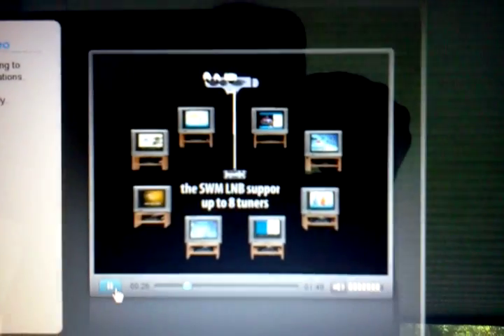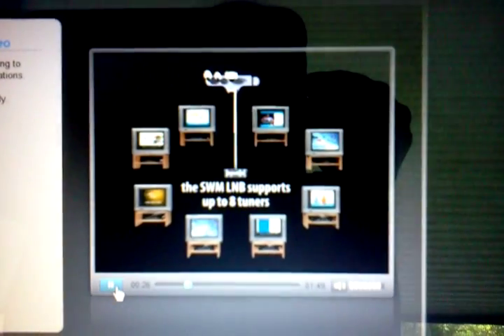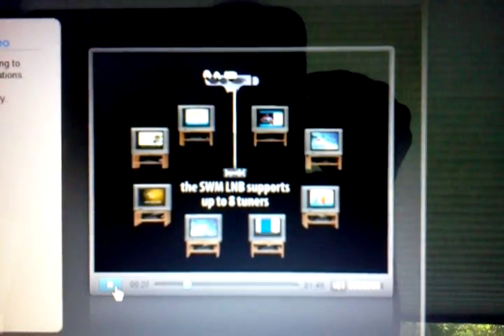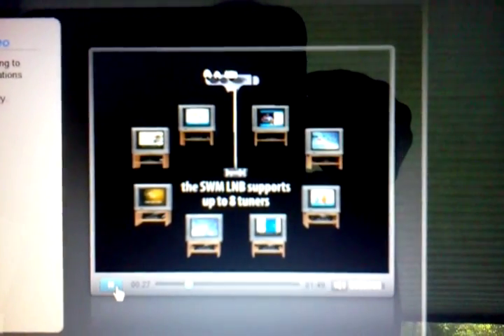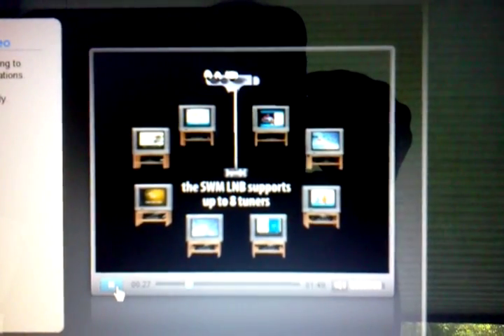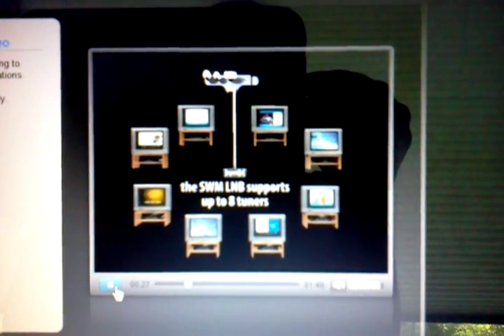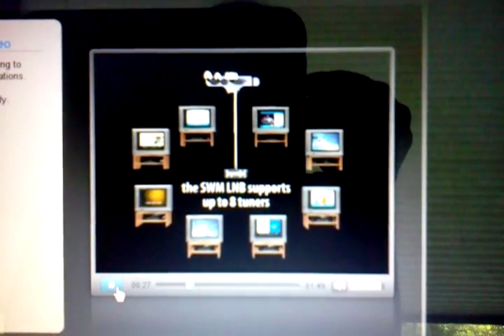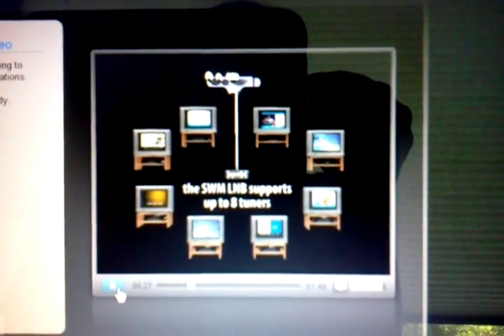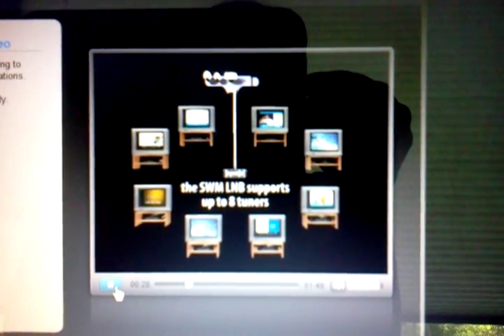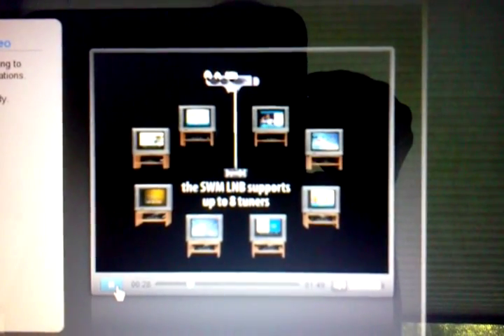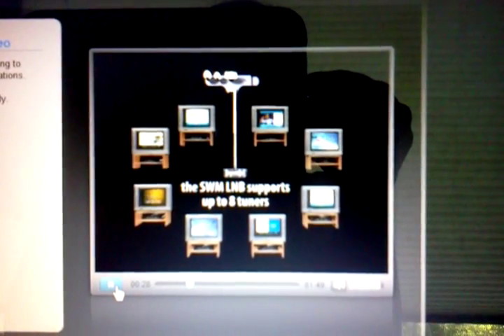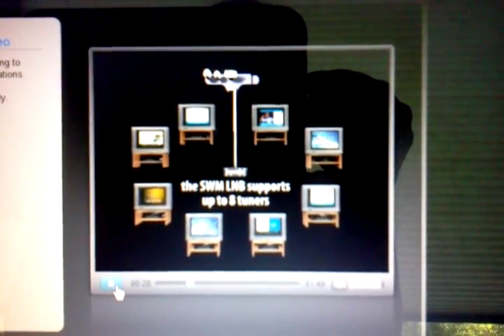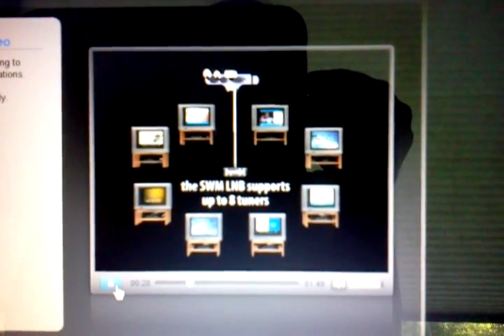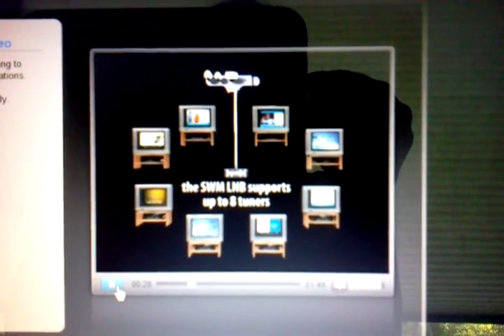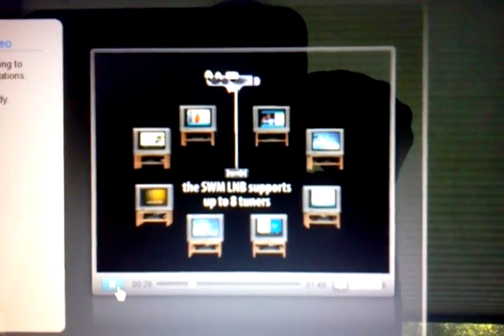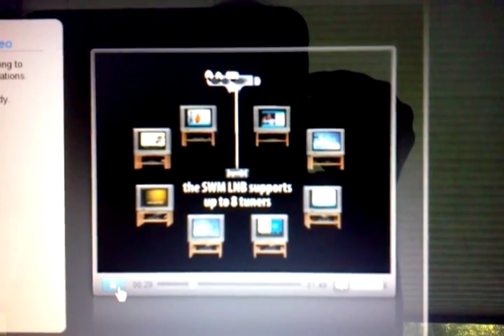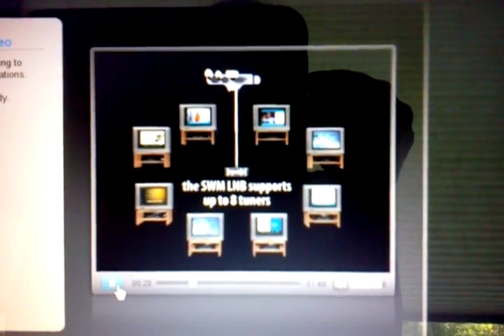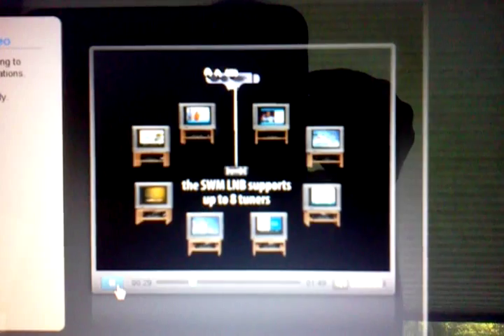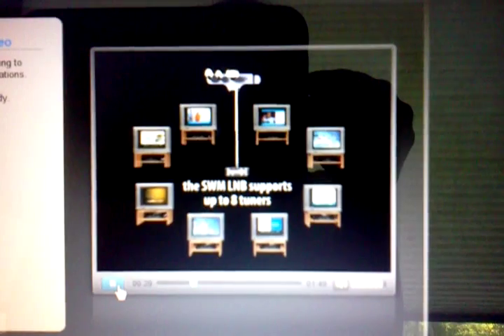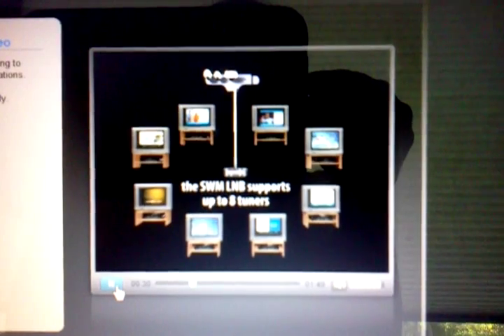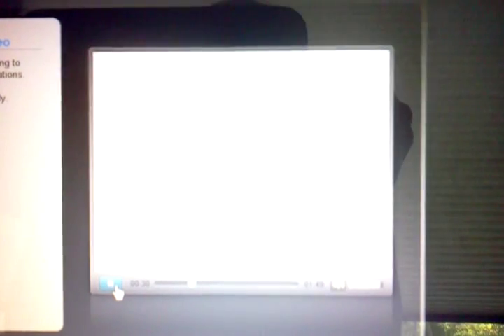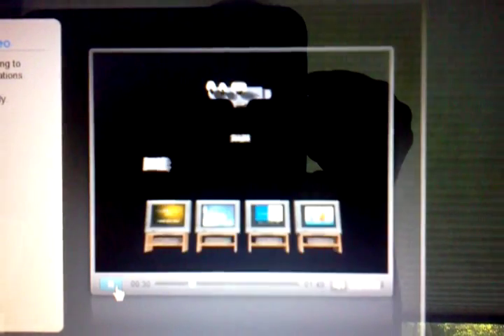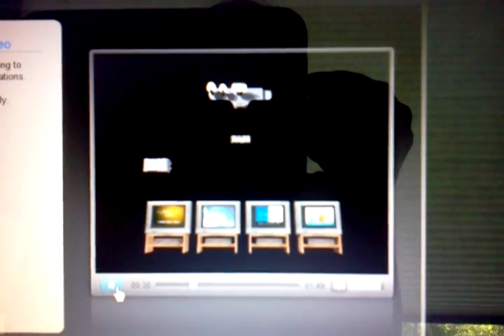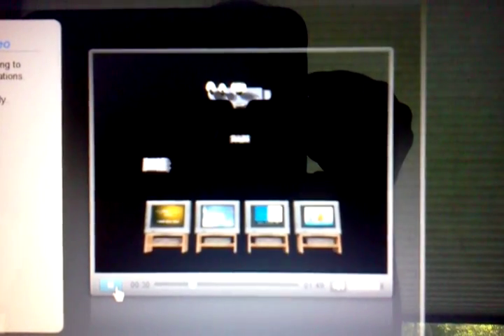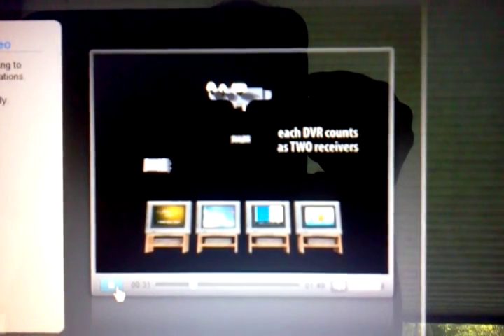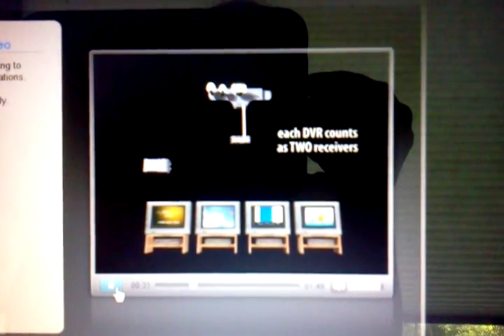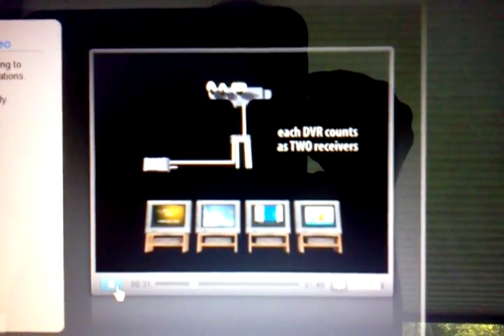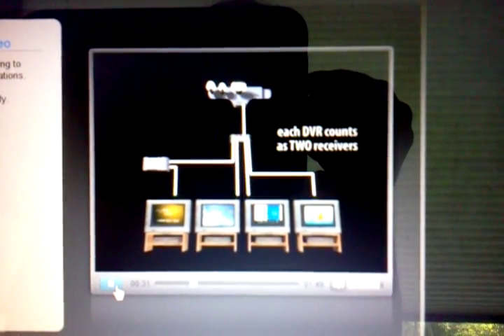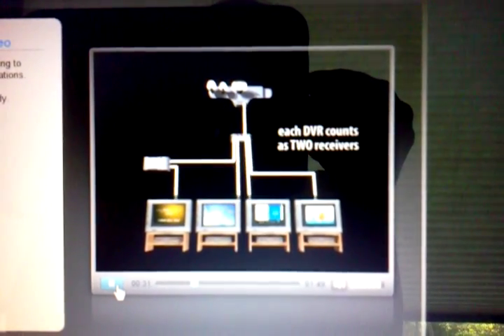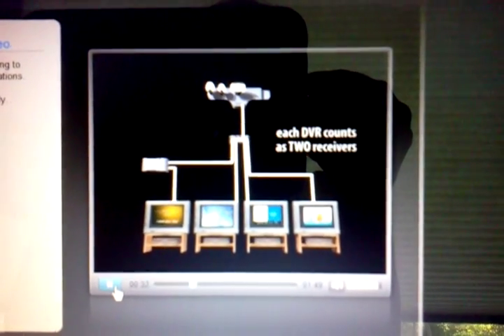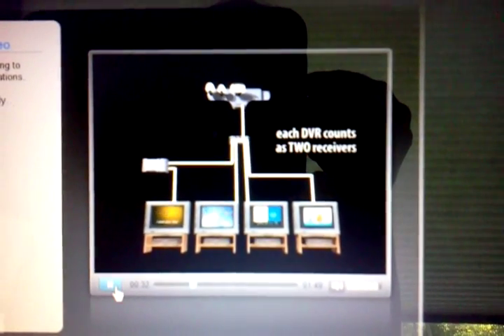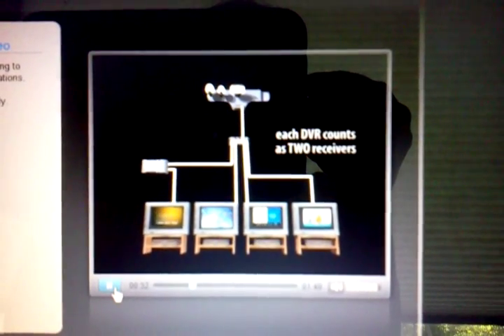Remember, you can only operate eight tuners off the SWM LNB, and each DVR counts as two.